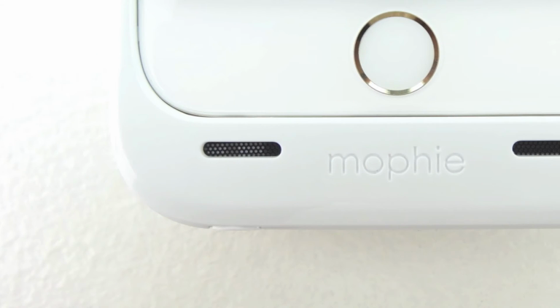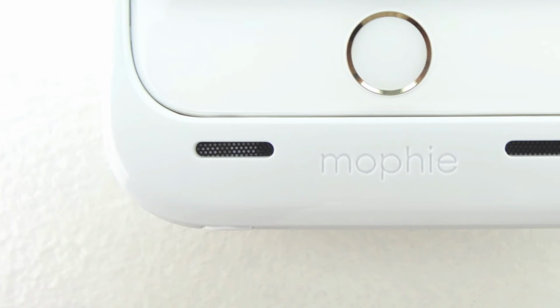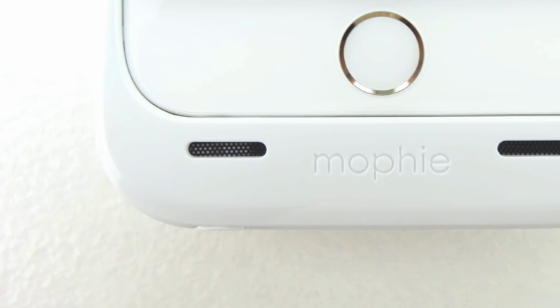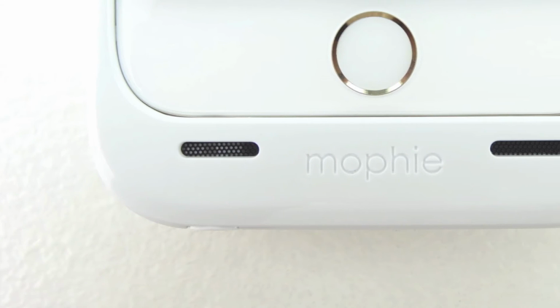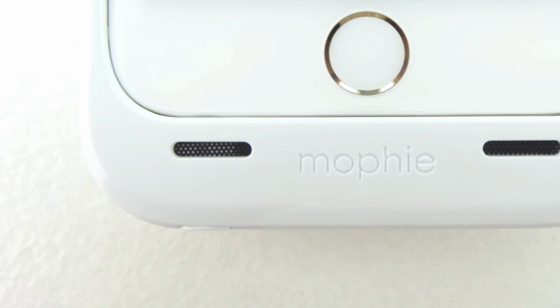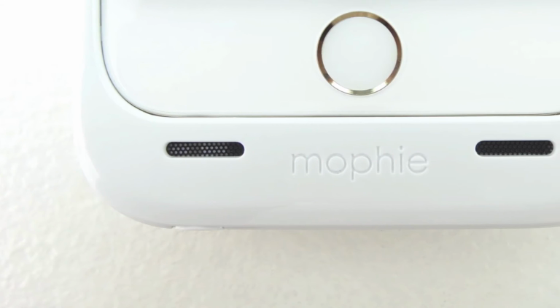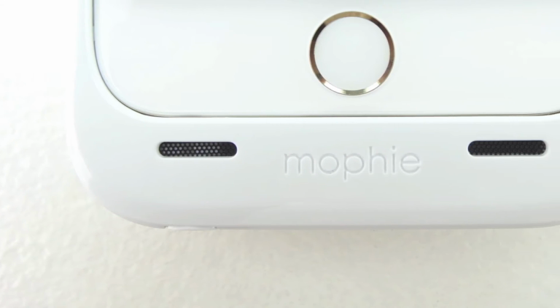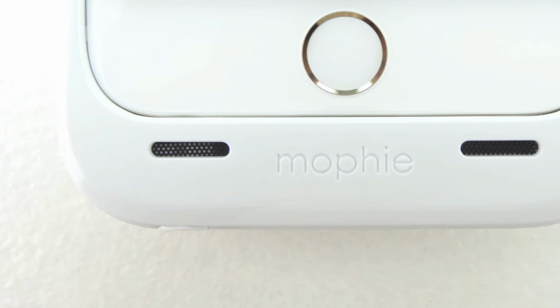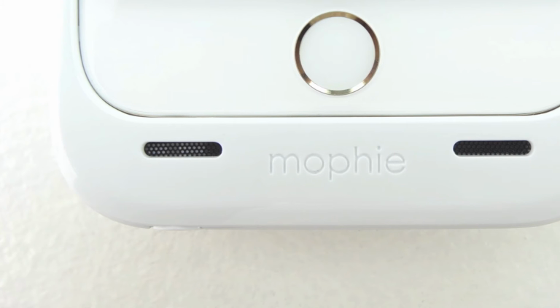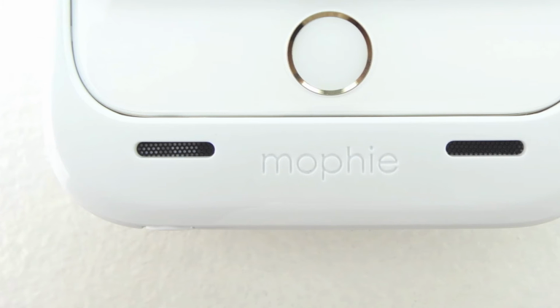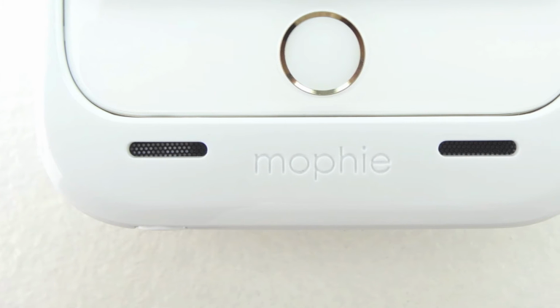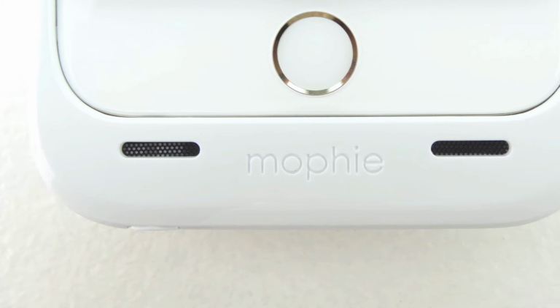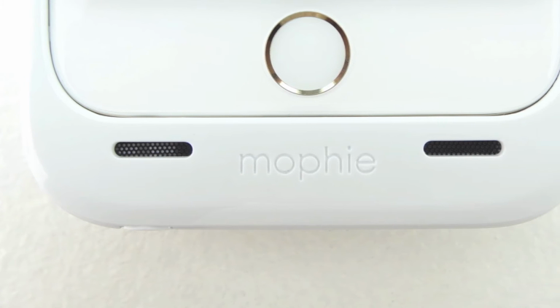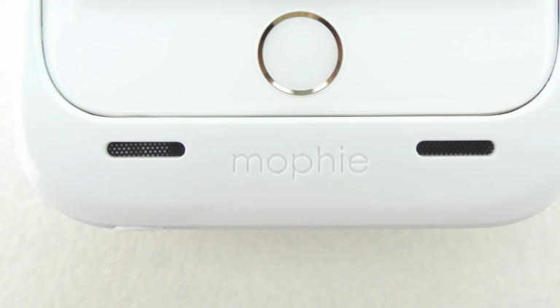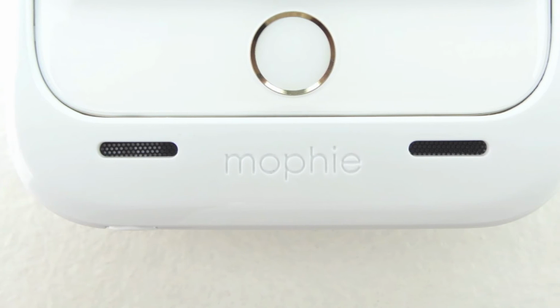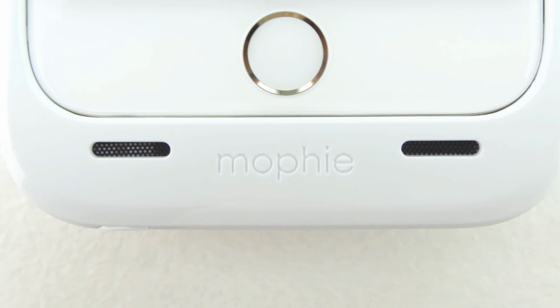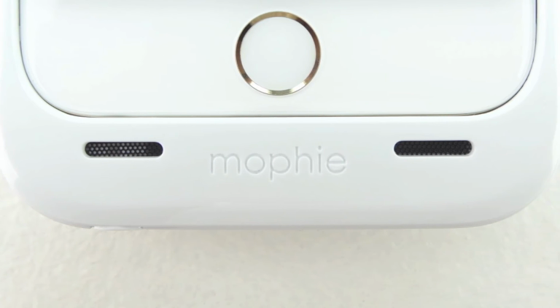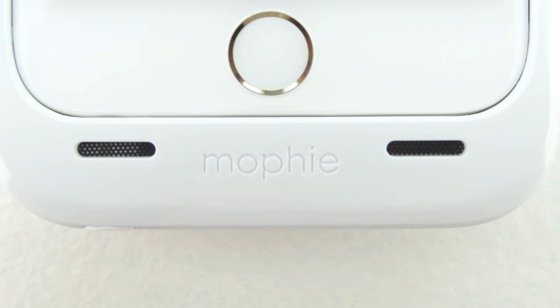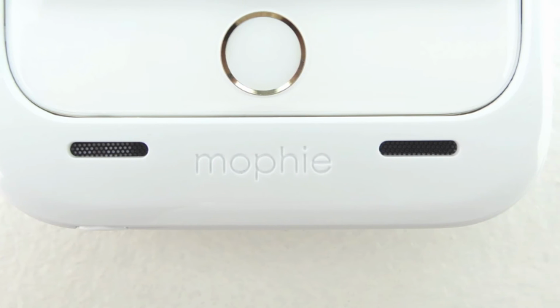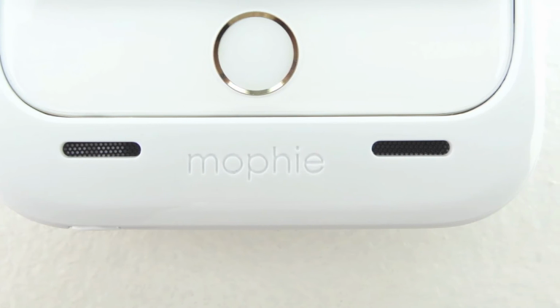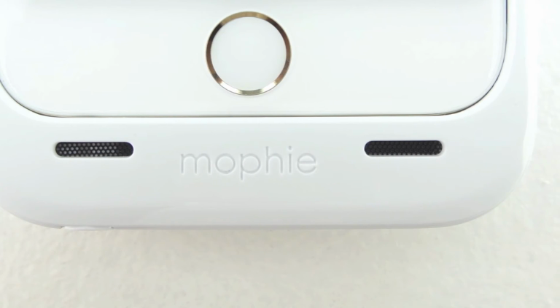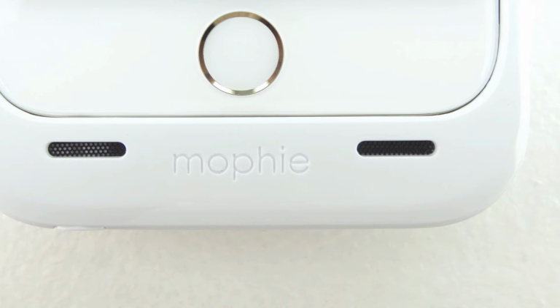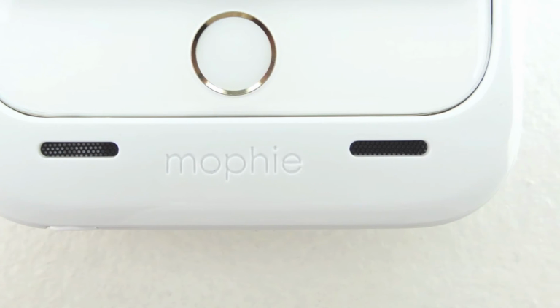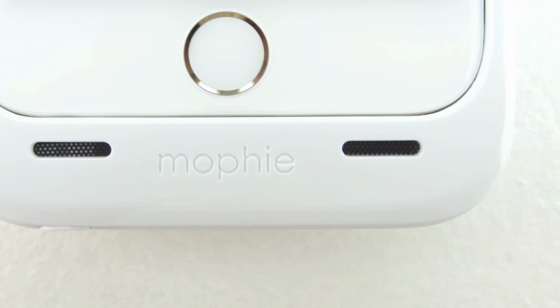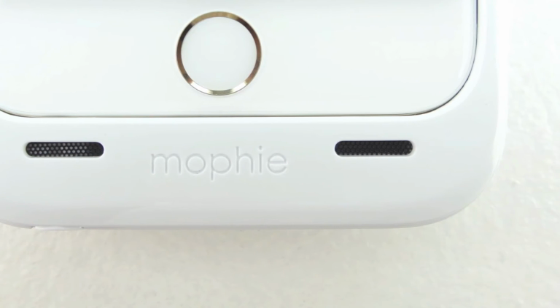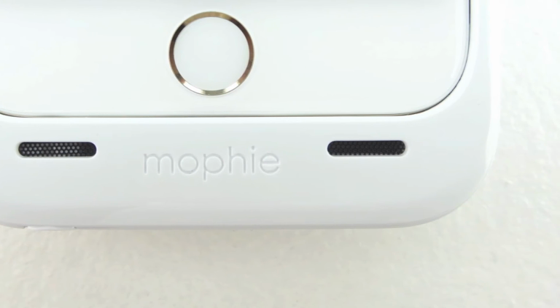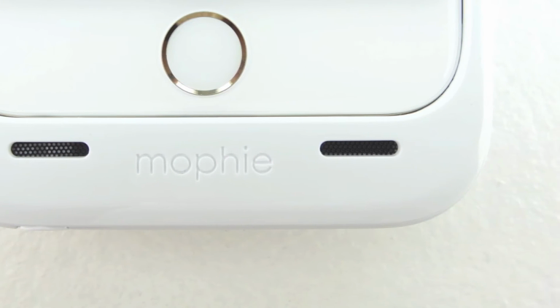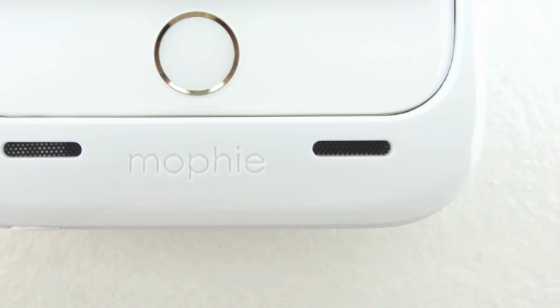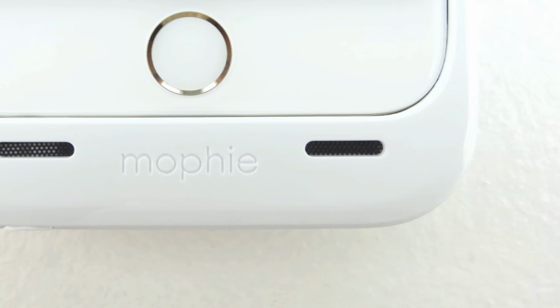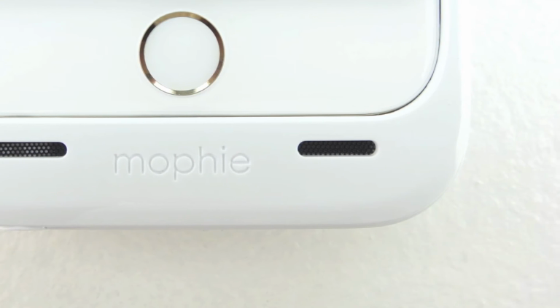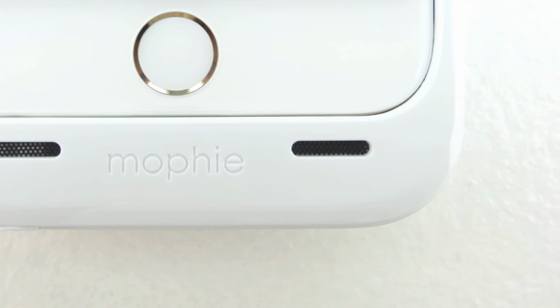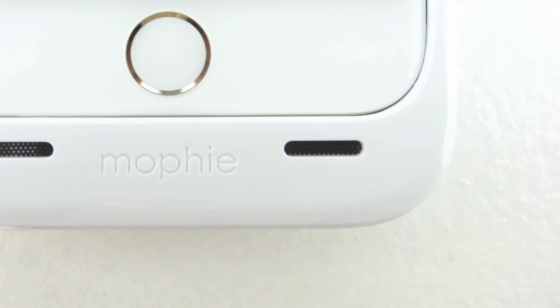Taking a closer look at the front of the case, we get a little bit of Mophie branding along with two speaker grills which enable front-facing audio.